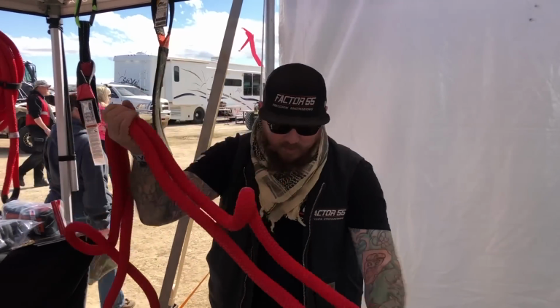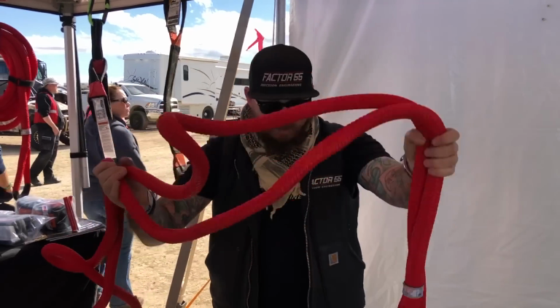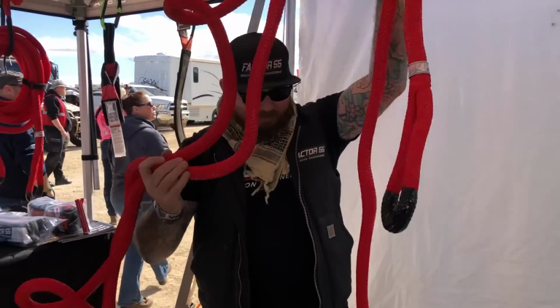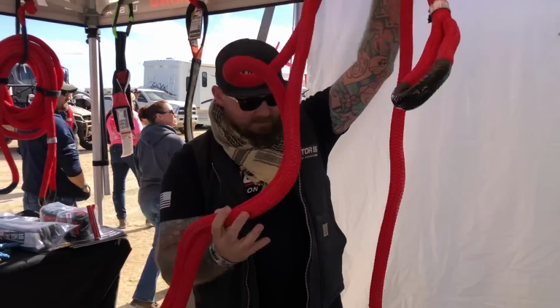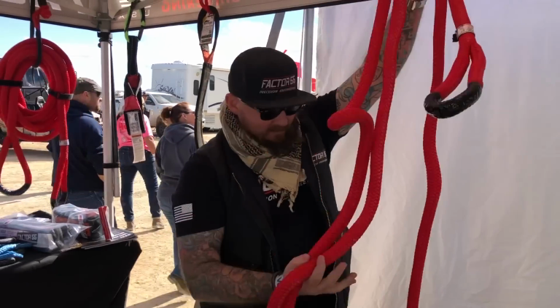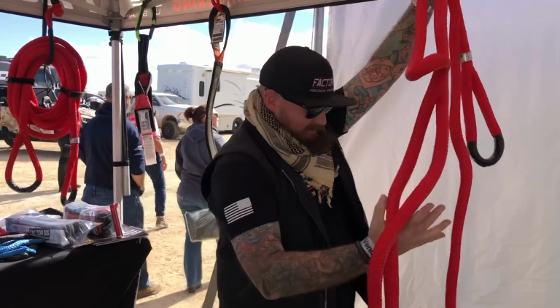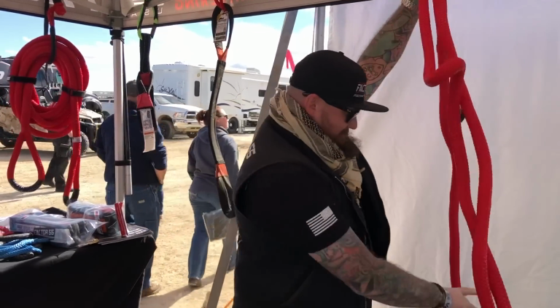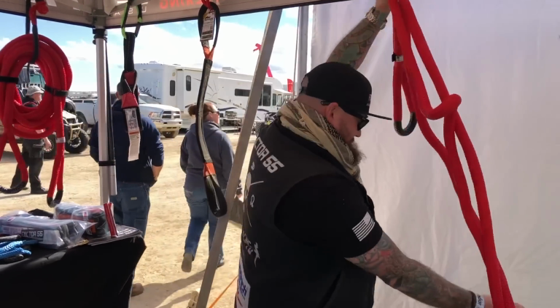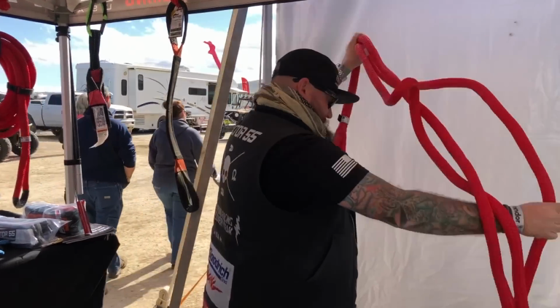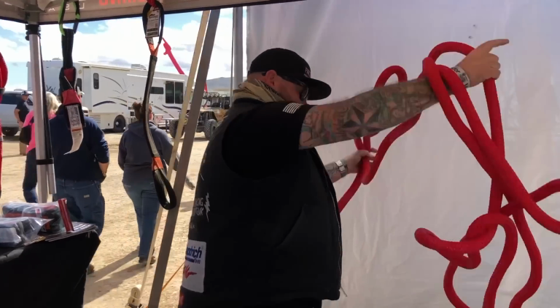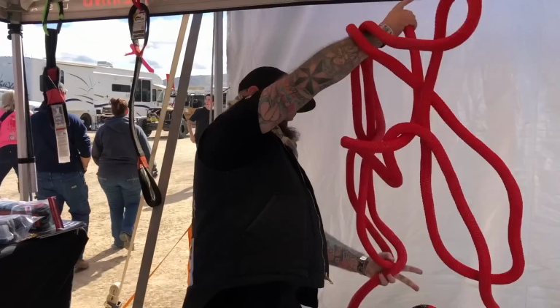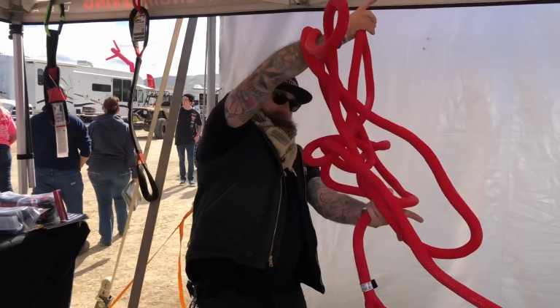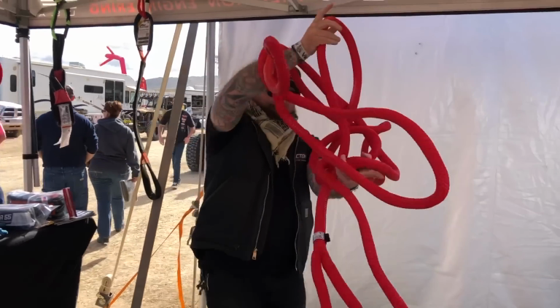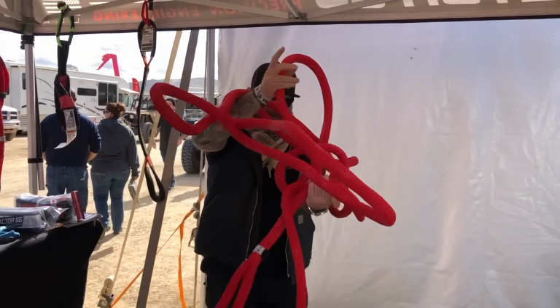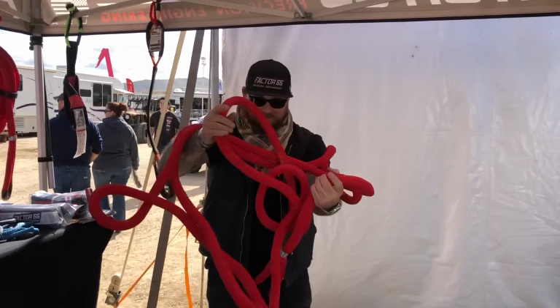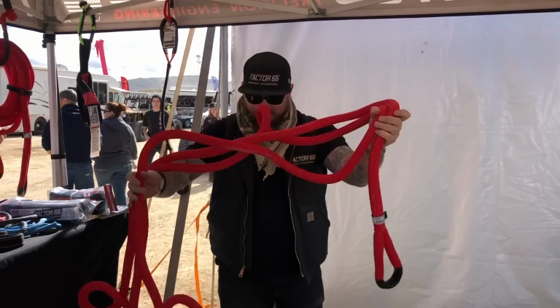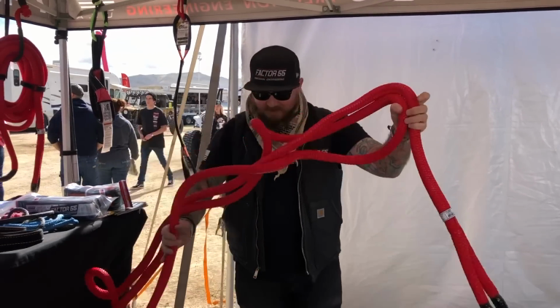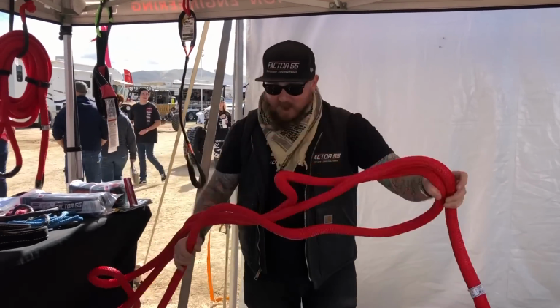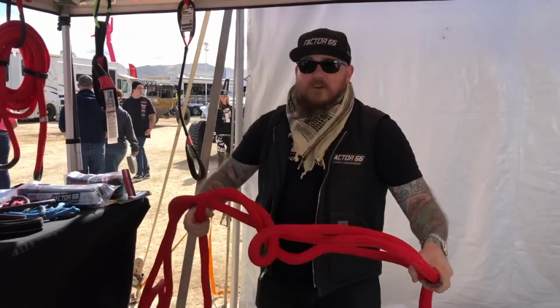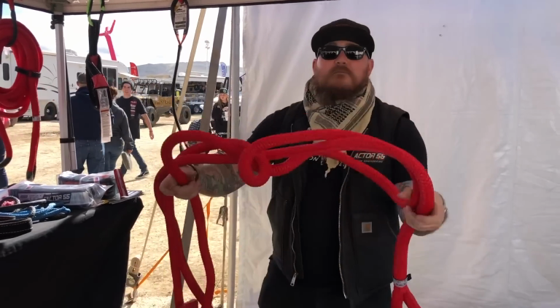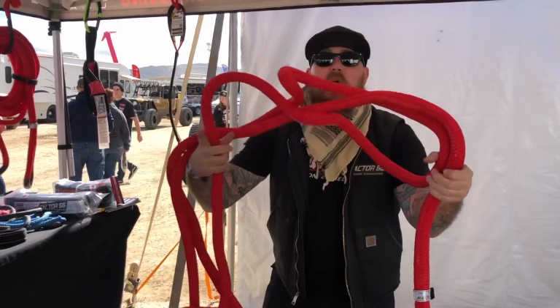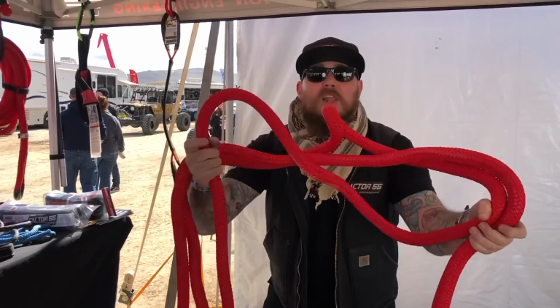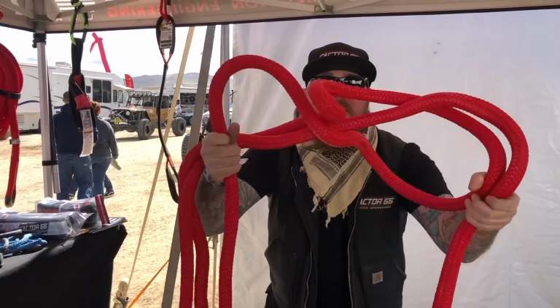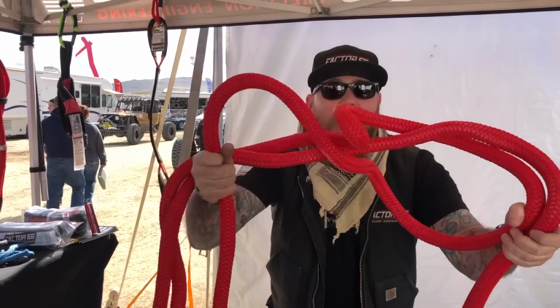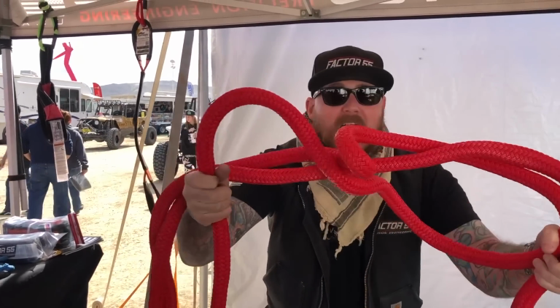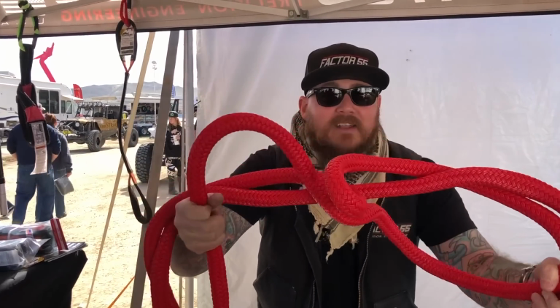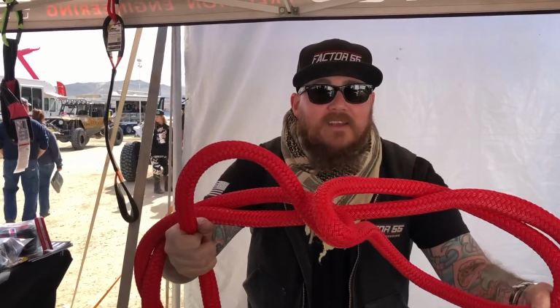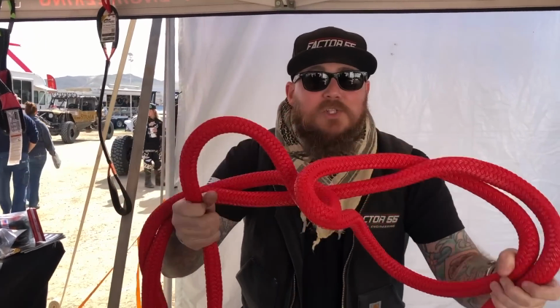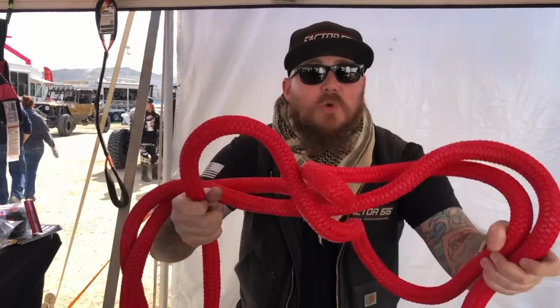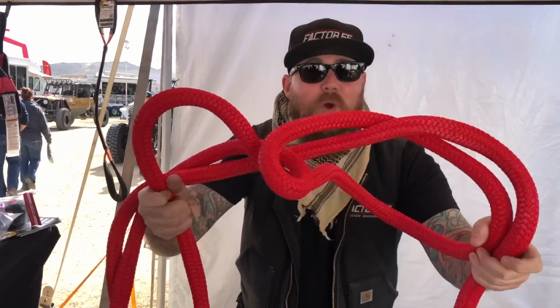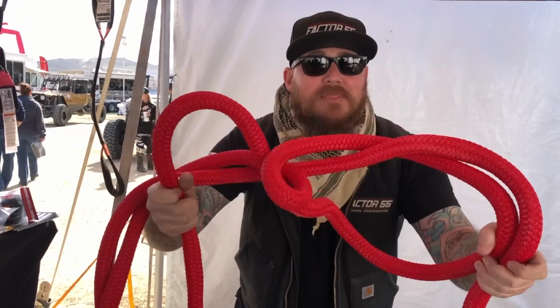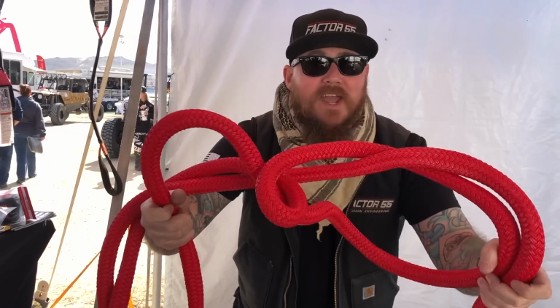Oh my god, it never ends. Holy crap. For the love of God, do the right thing.